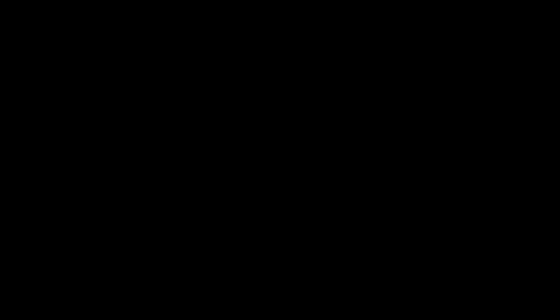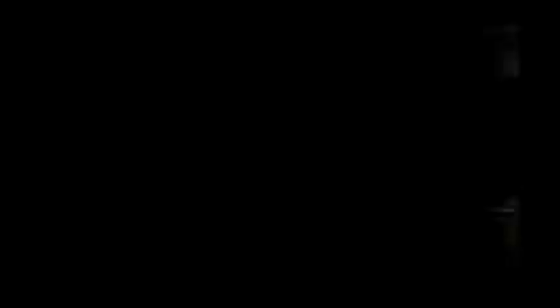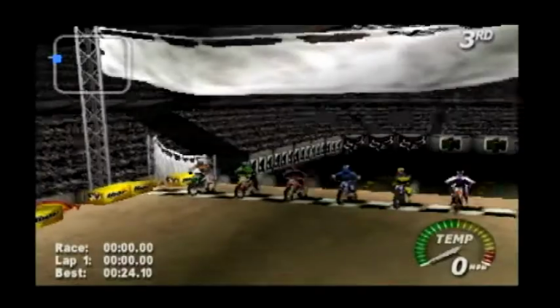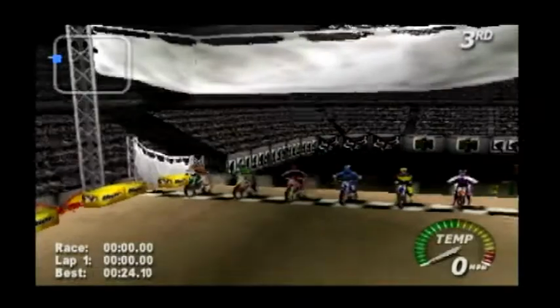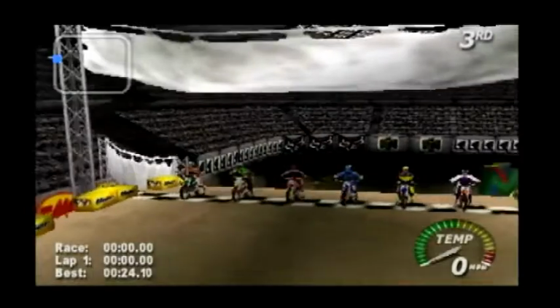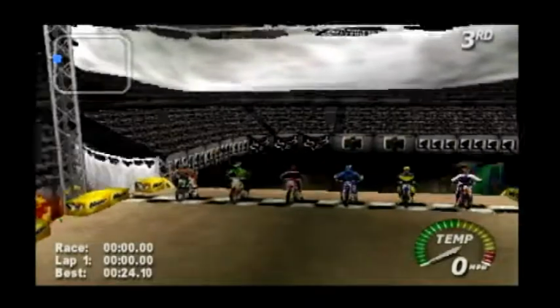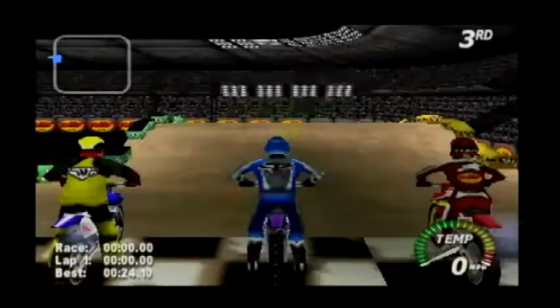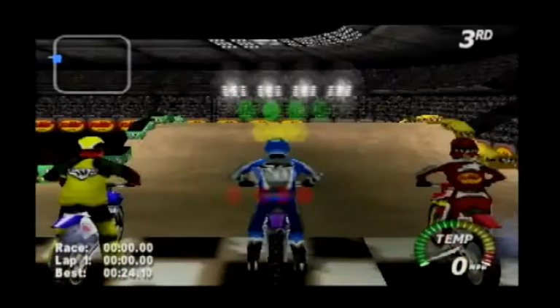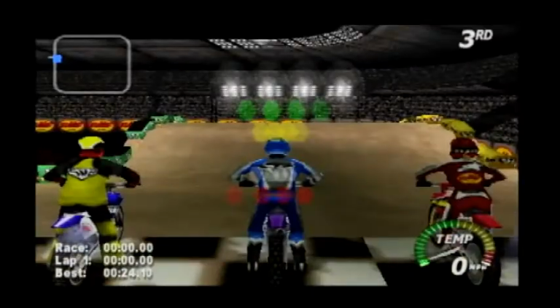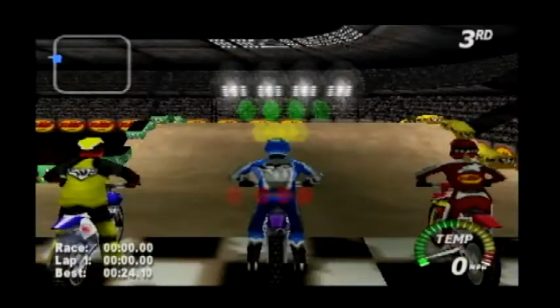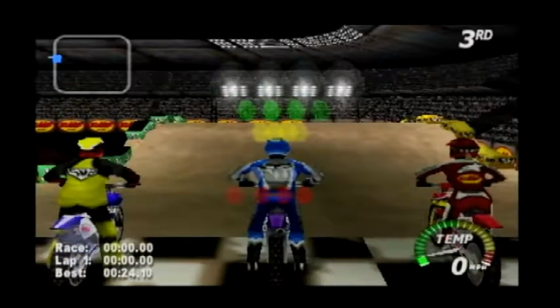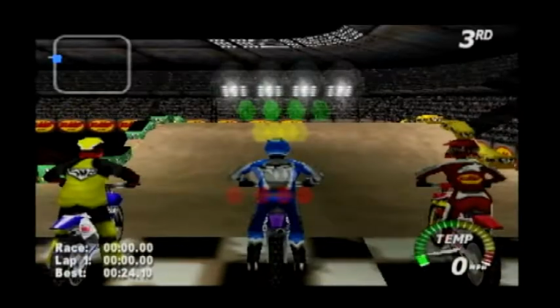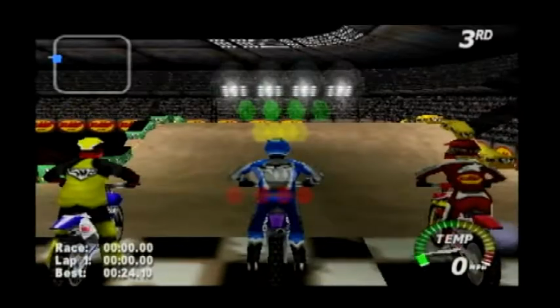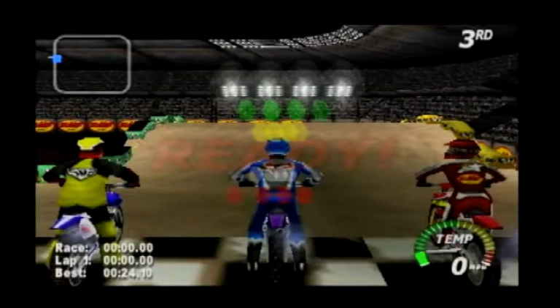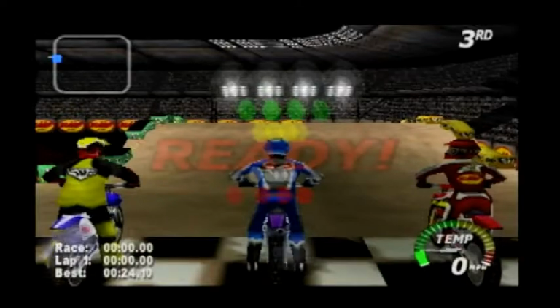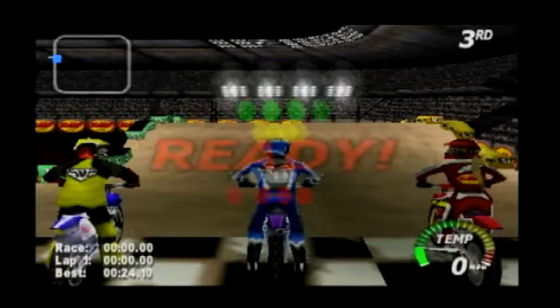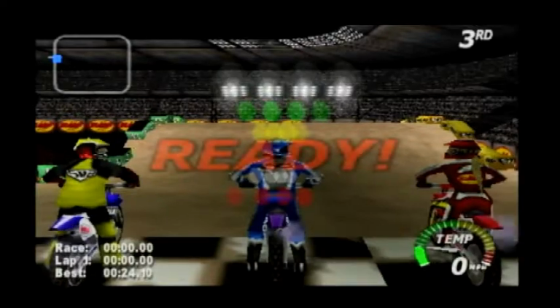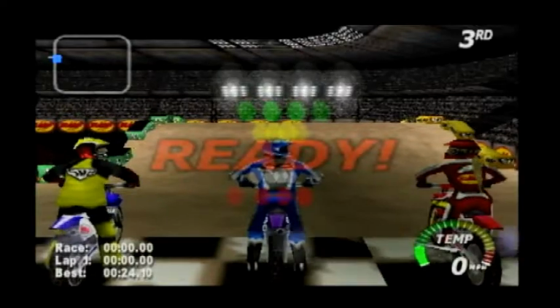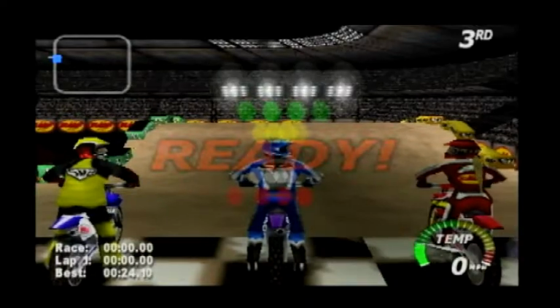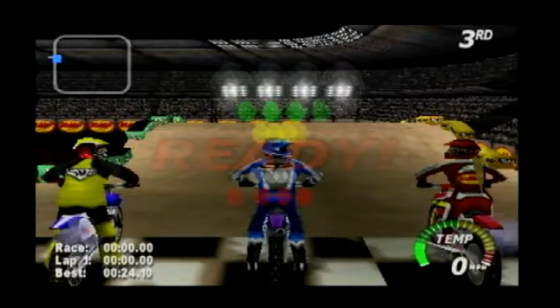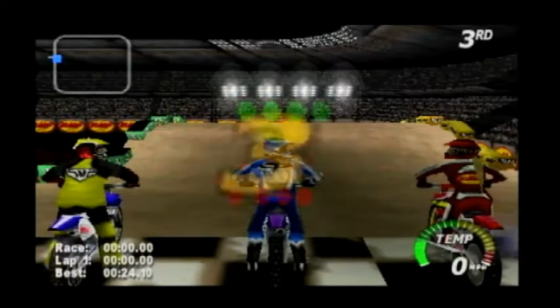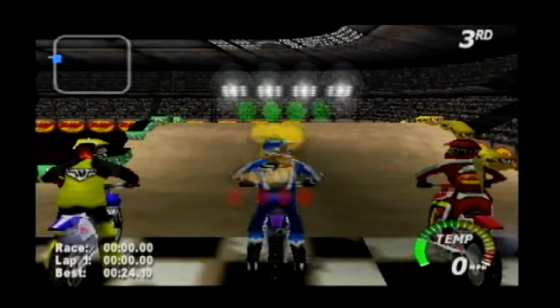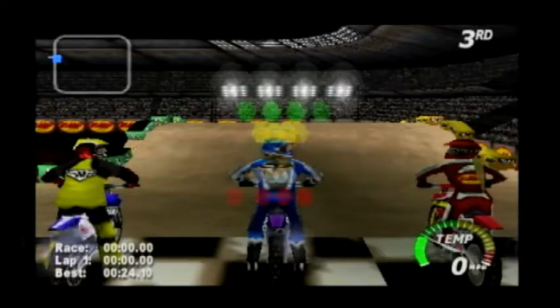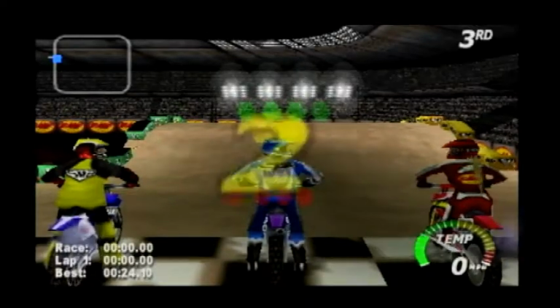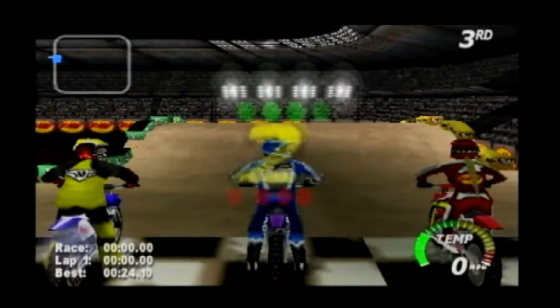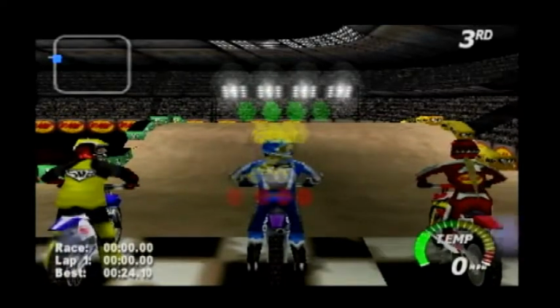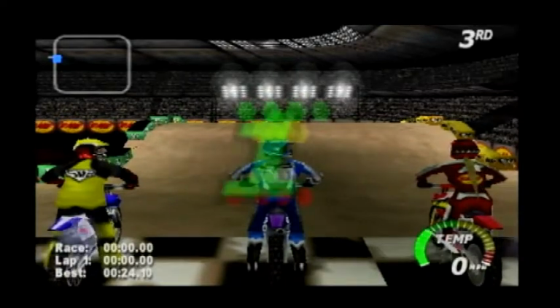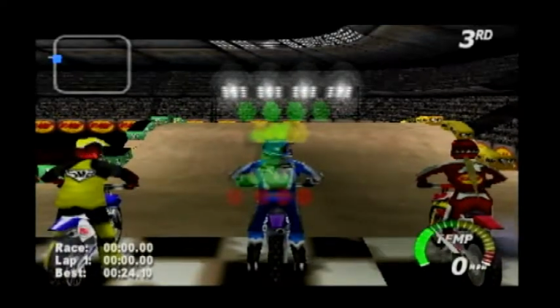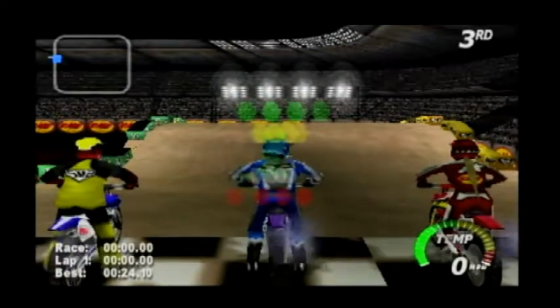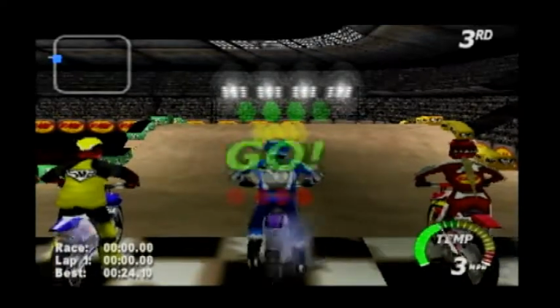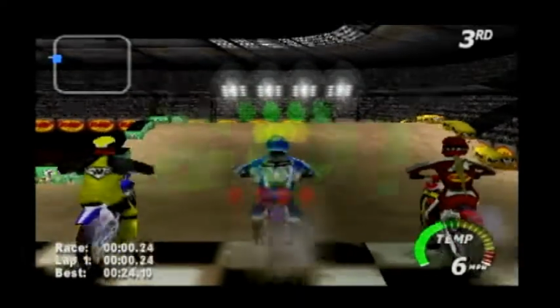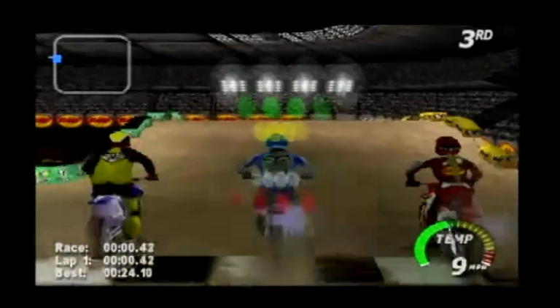The riders are lined up at the start and ready to go! Three, two, one, go!